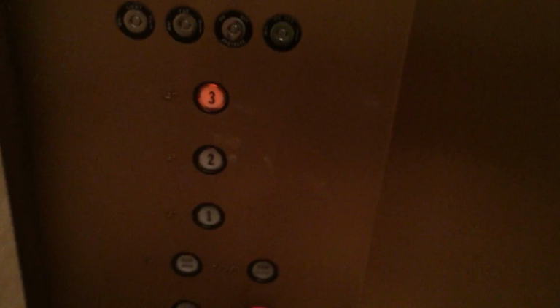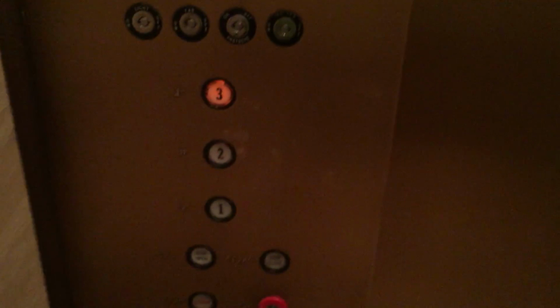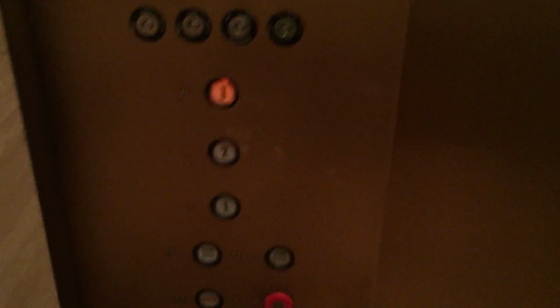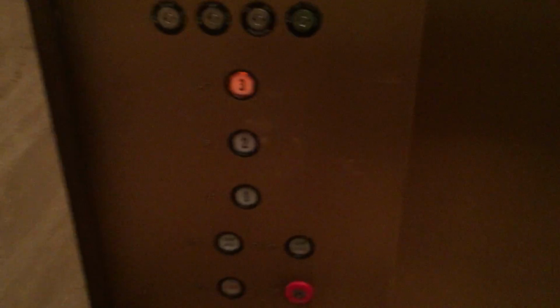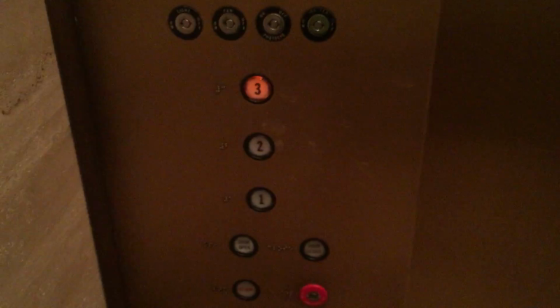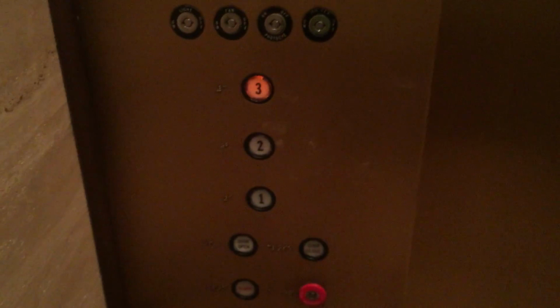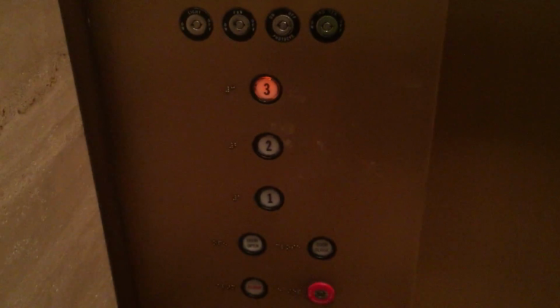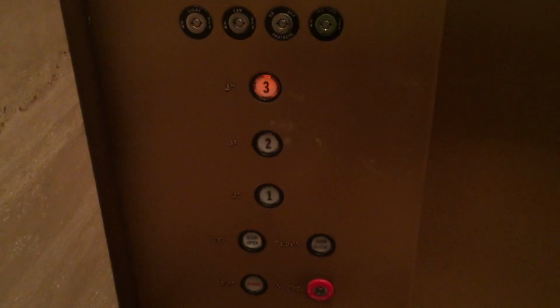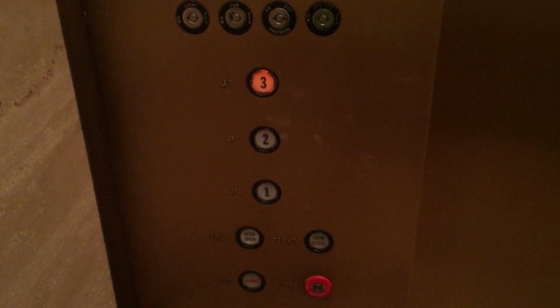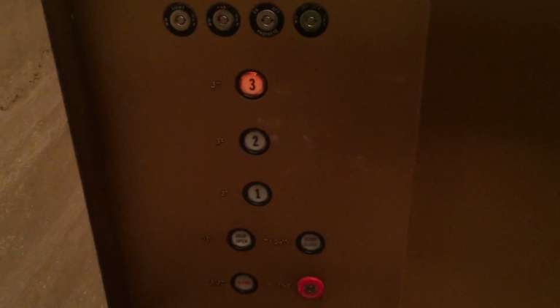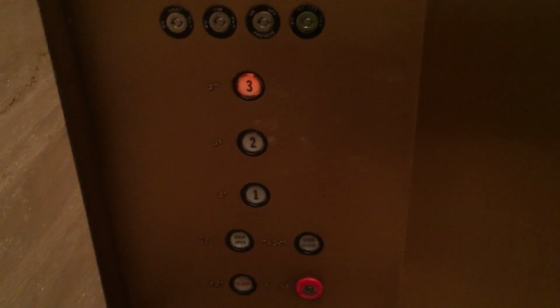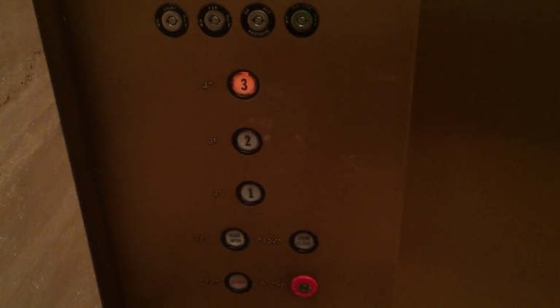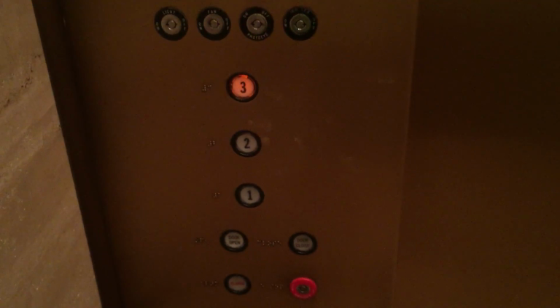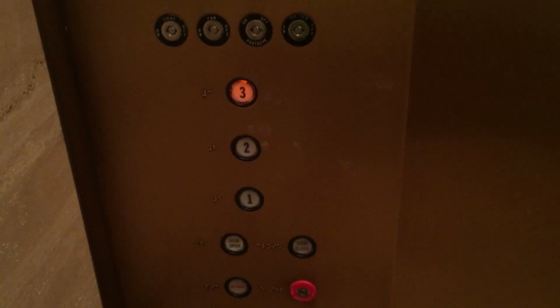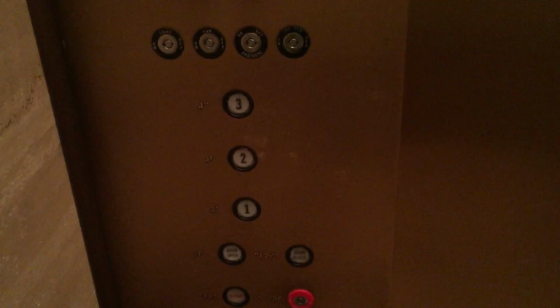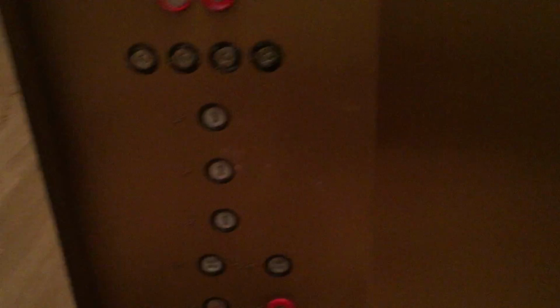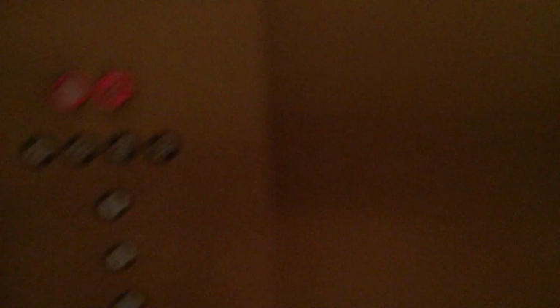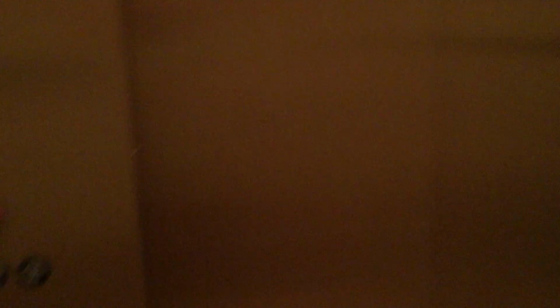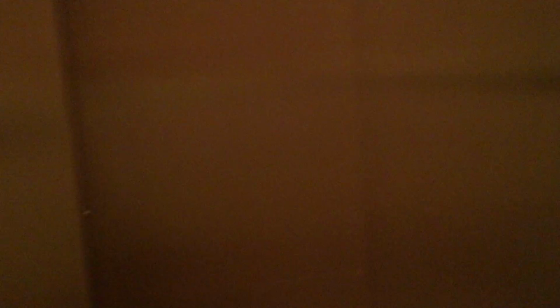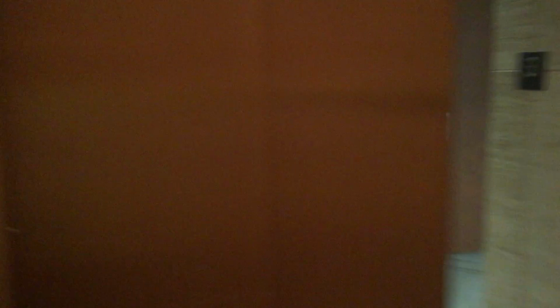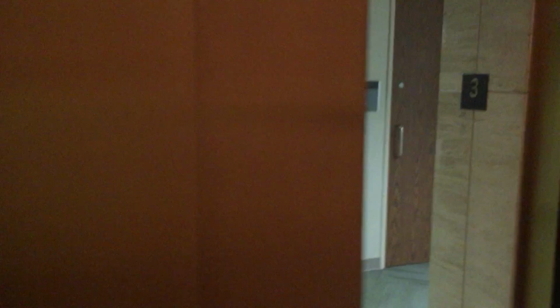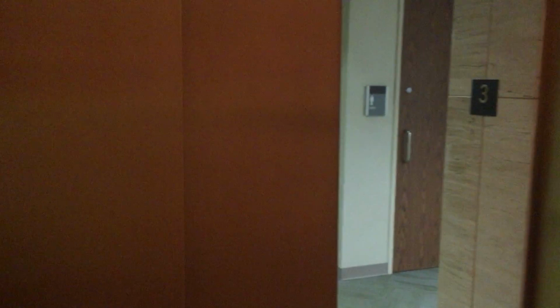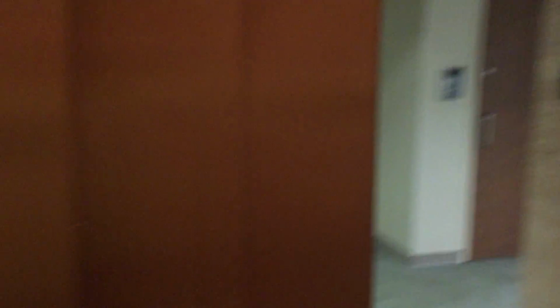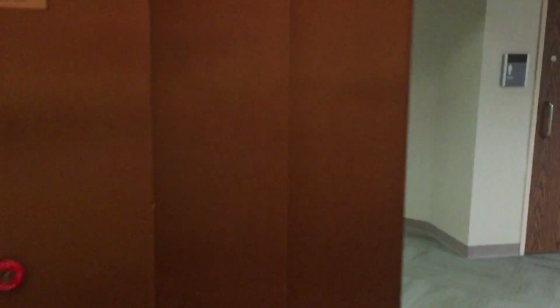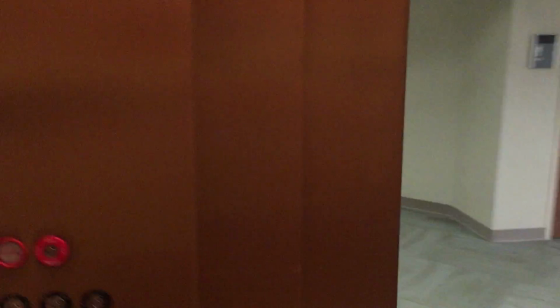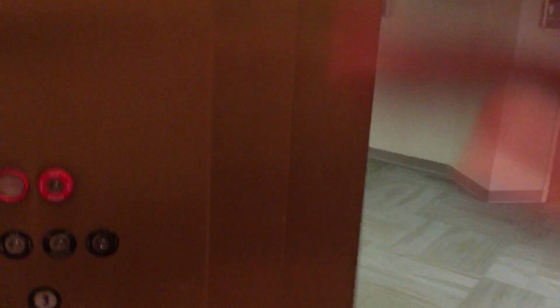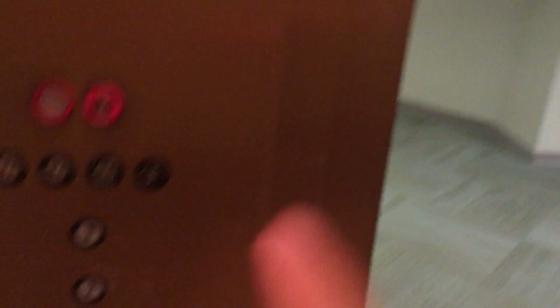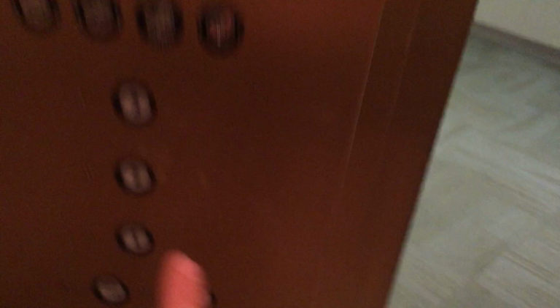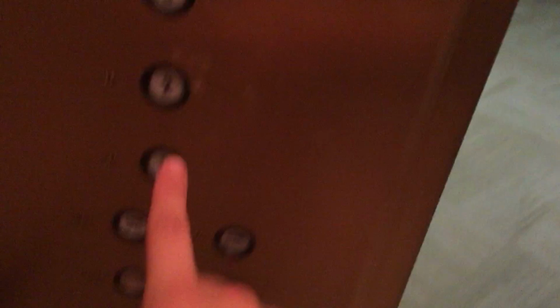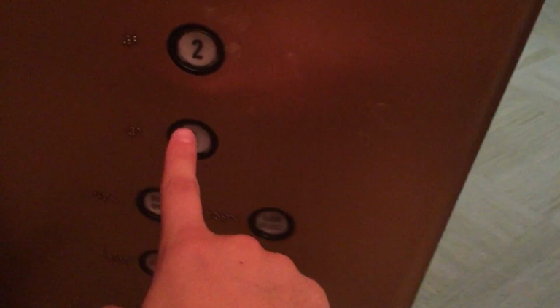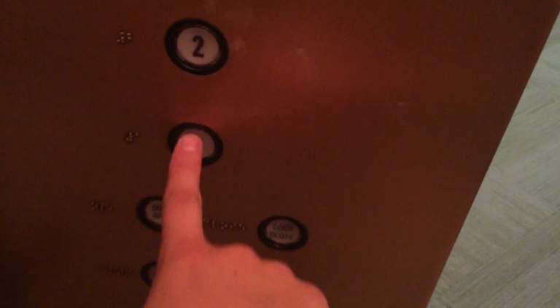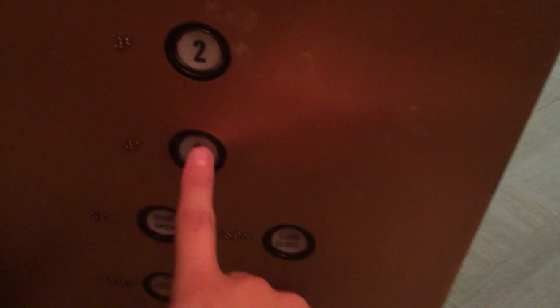Here we are at 3, 3rd floor, back down at 1.